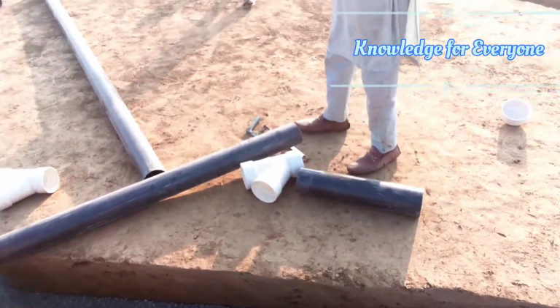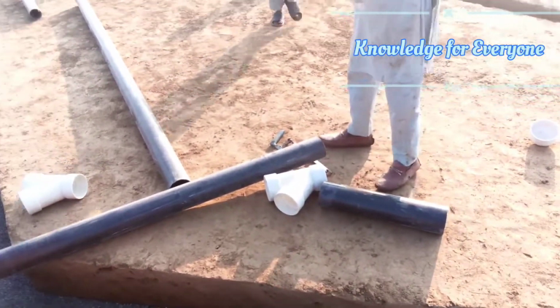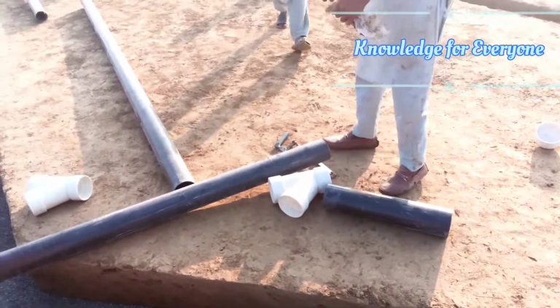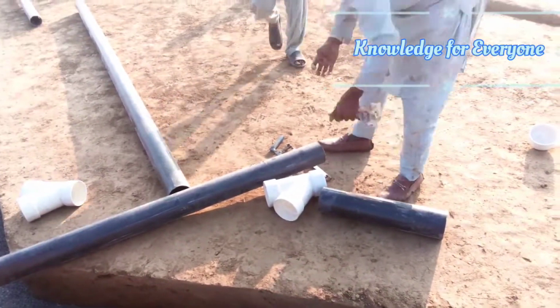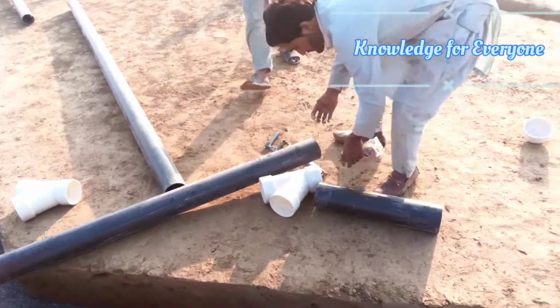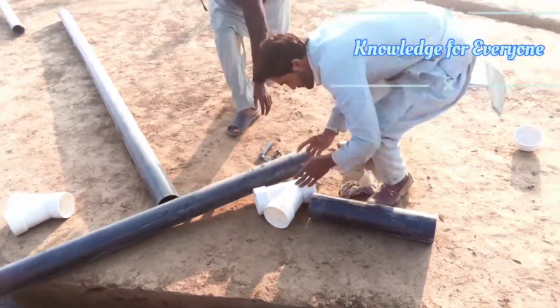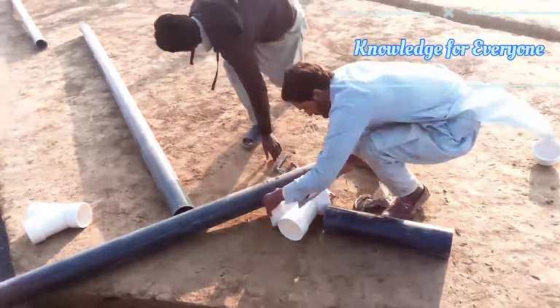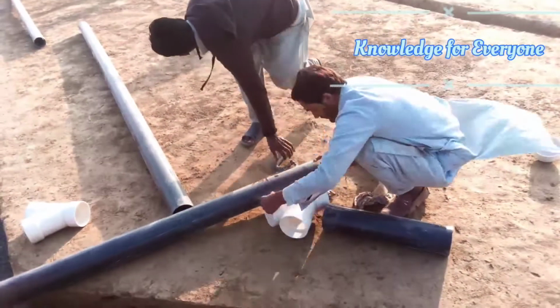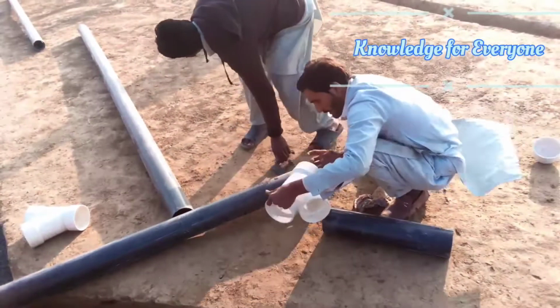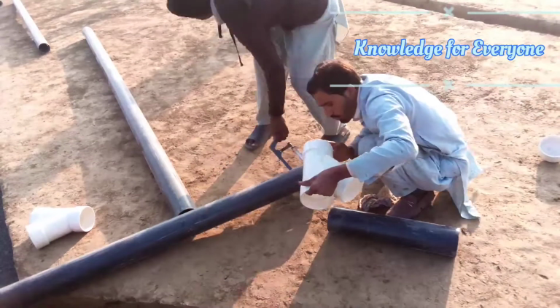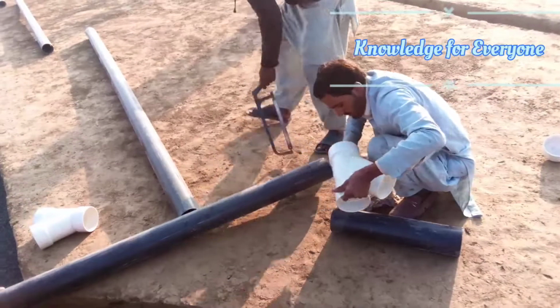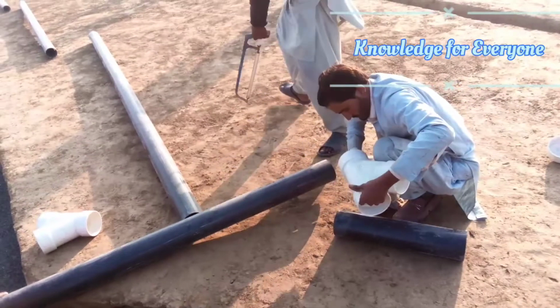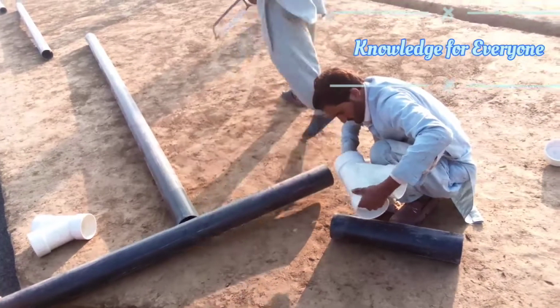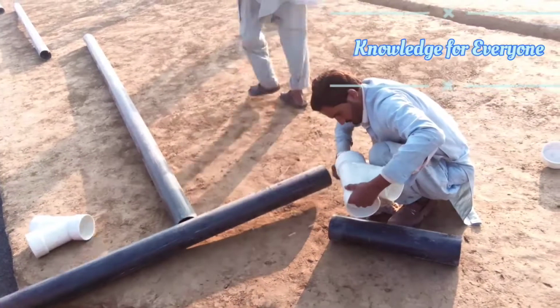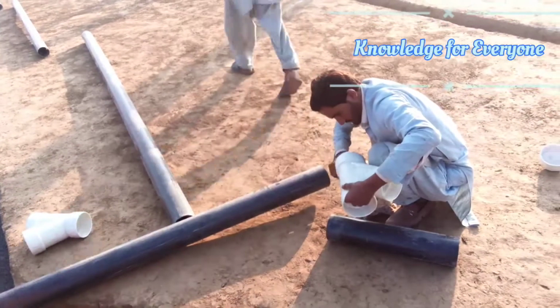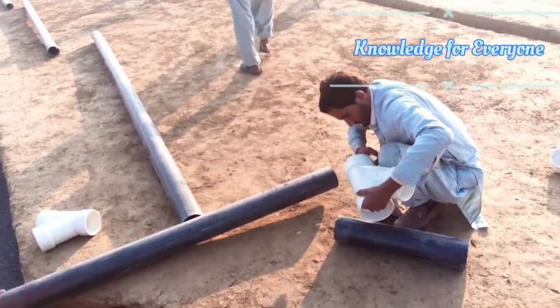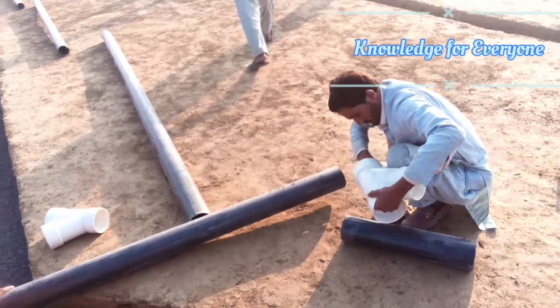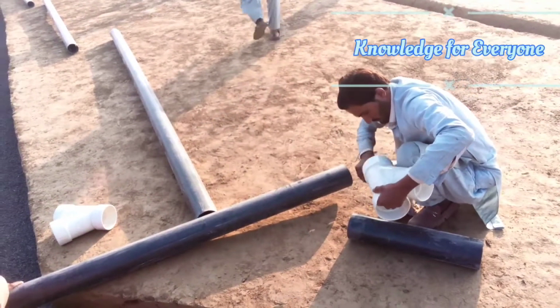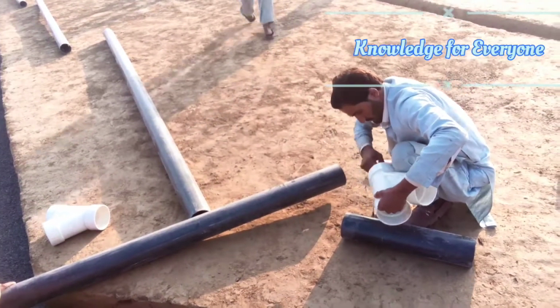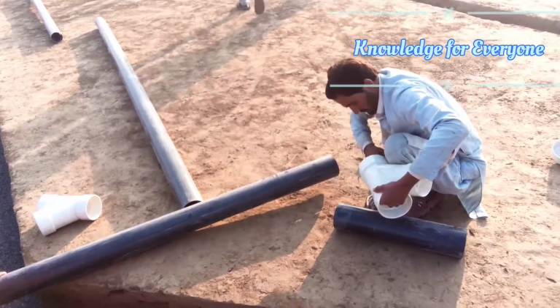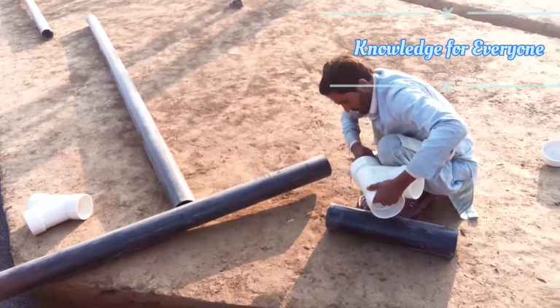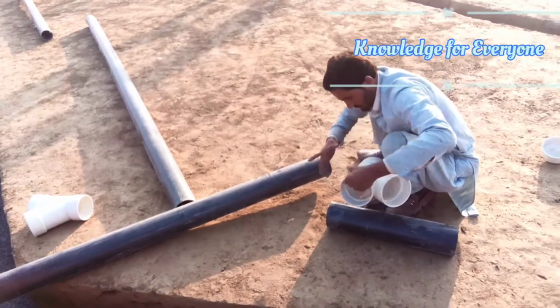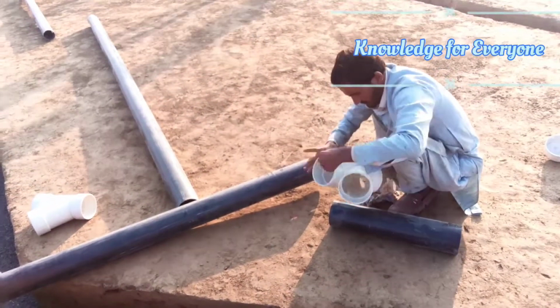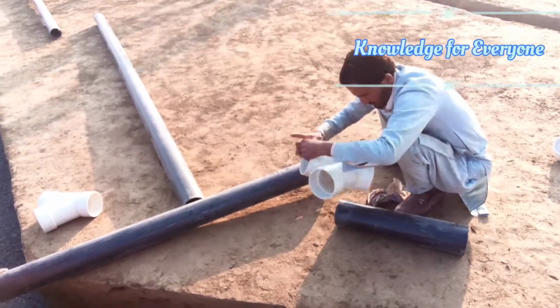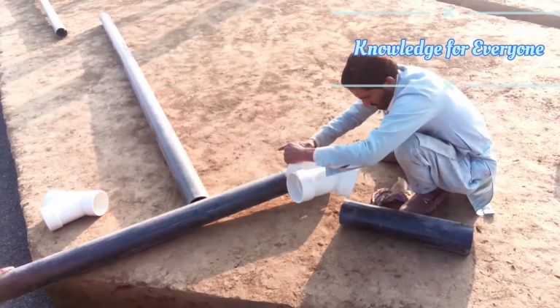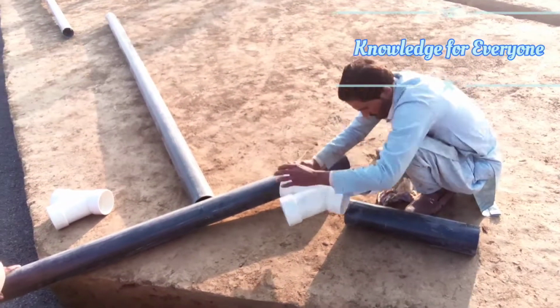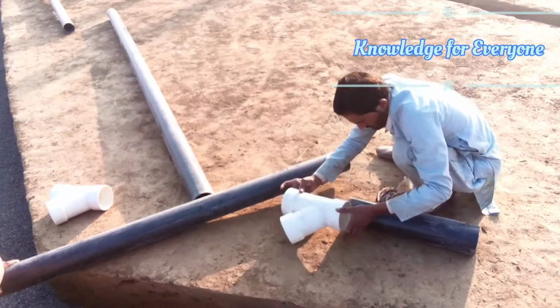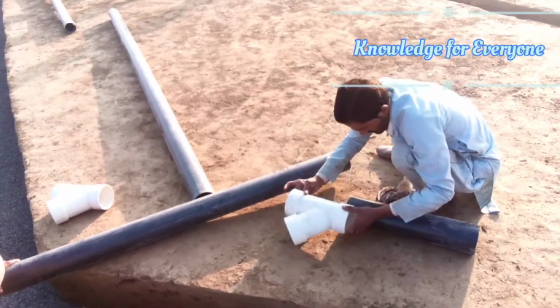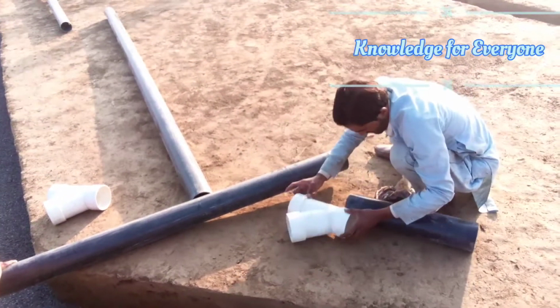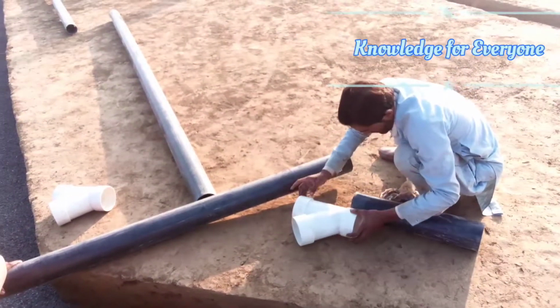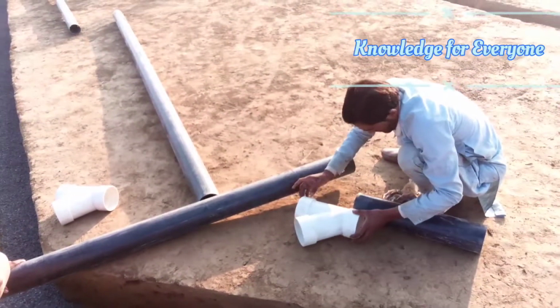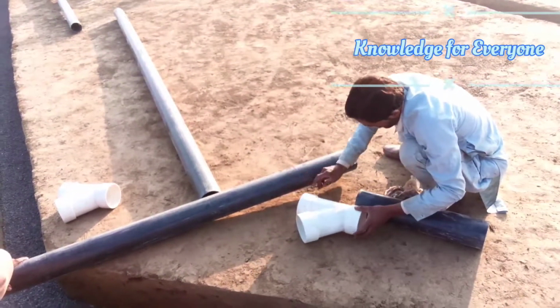We apply grease to the sockets for easy work.